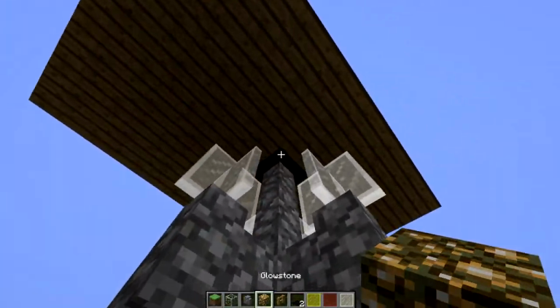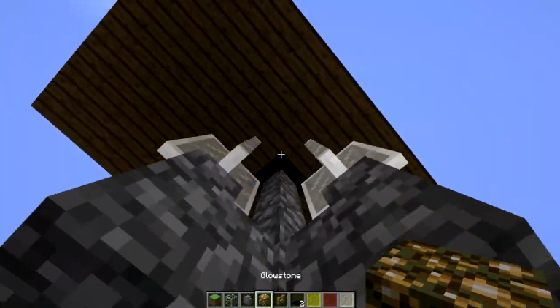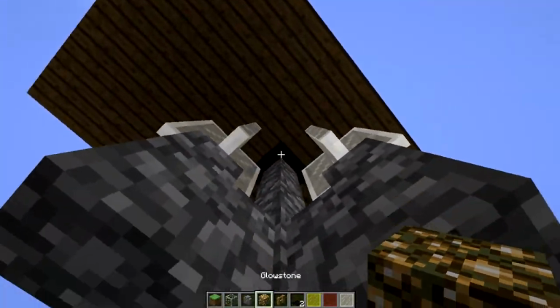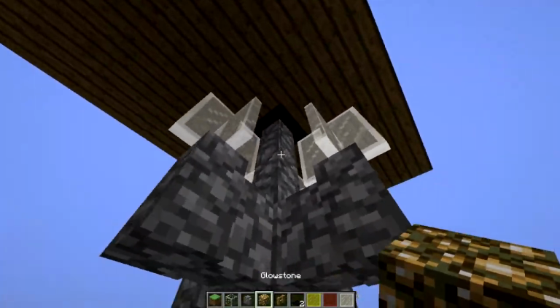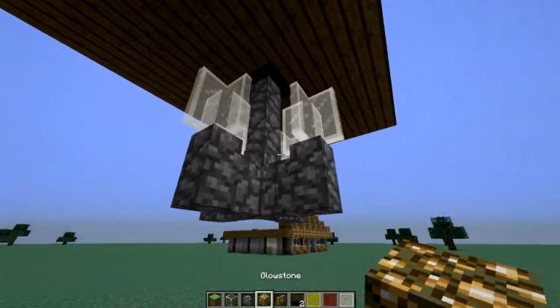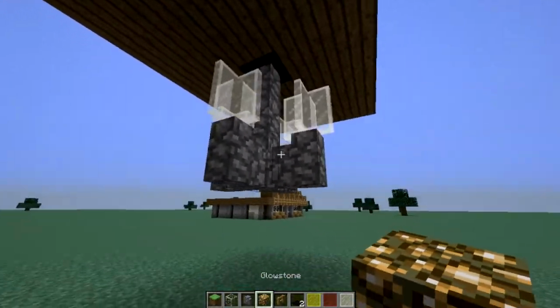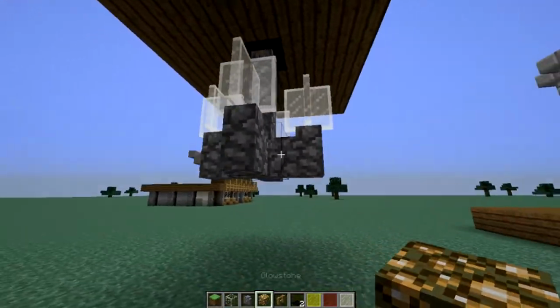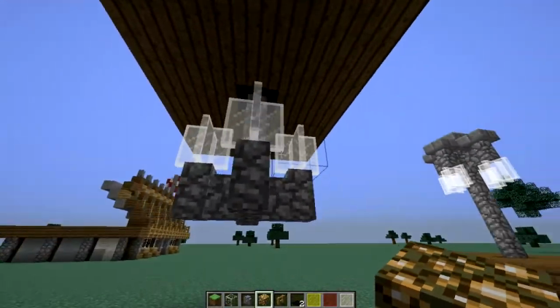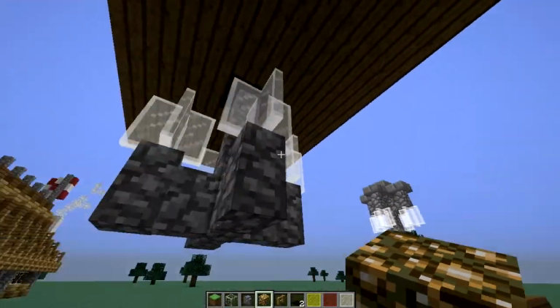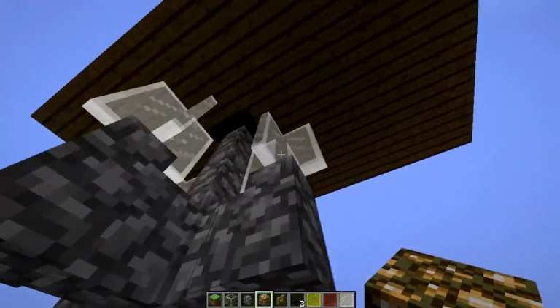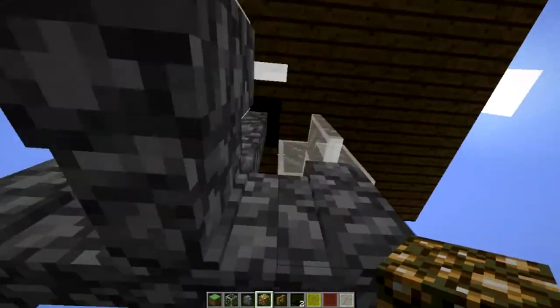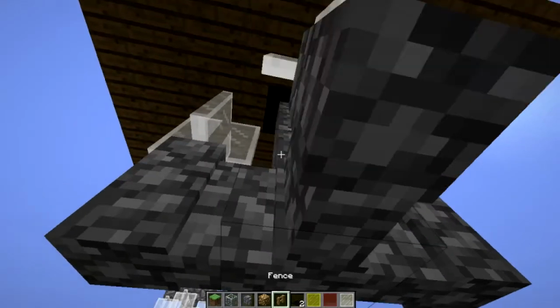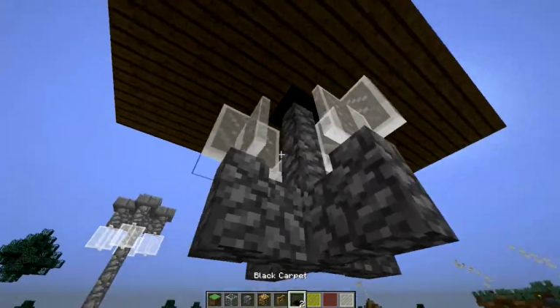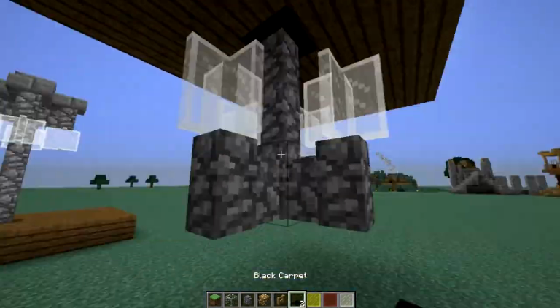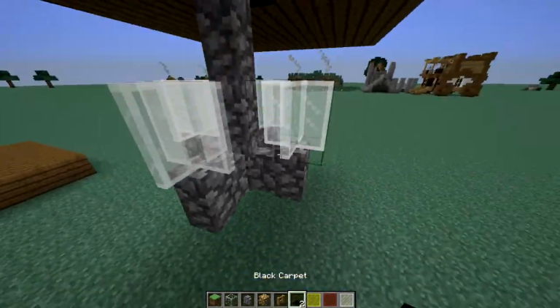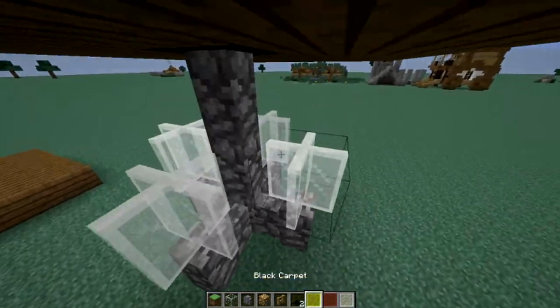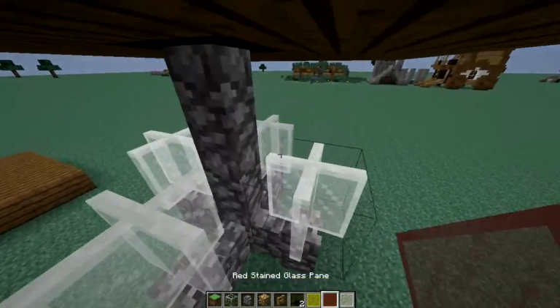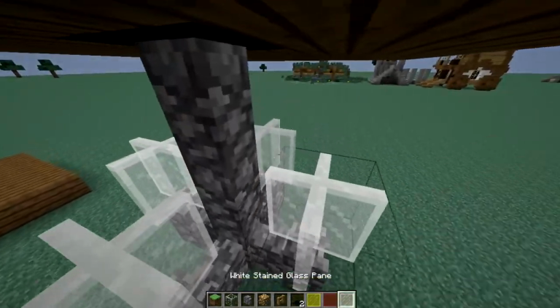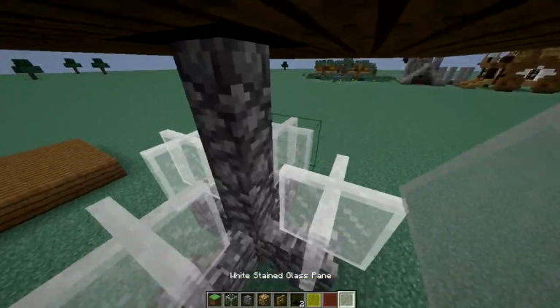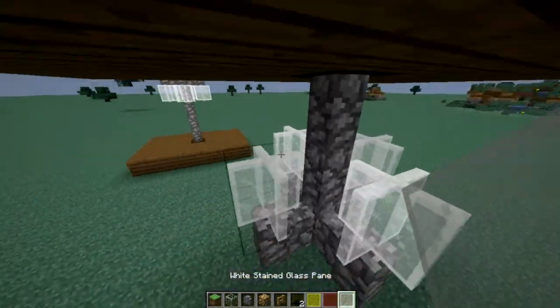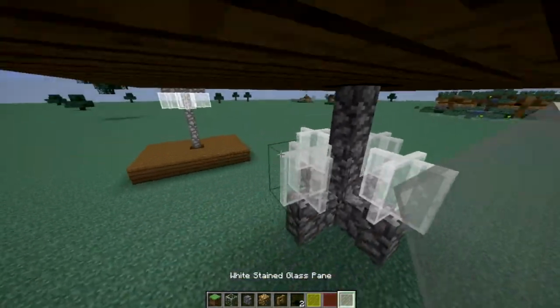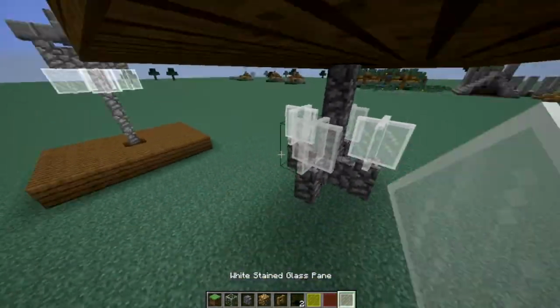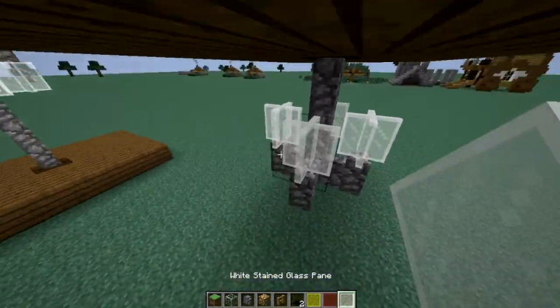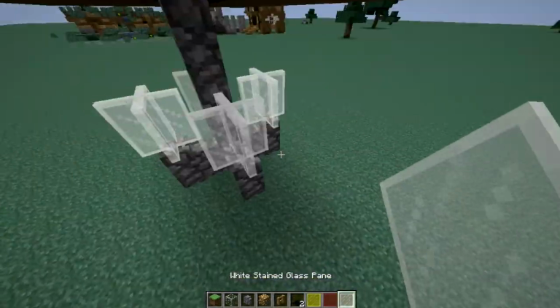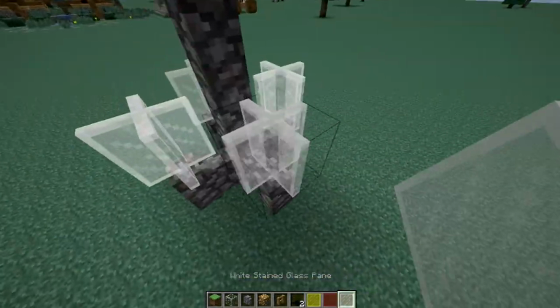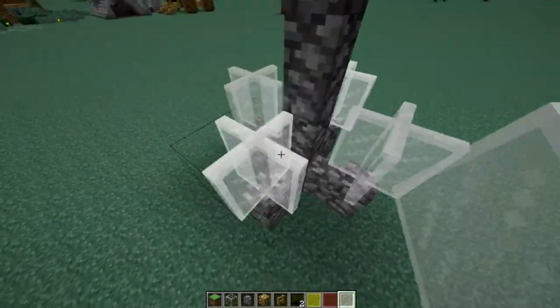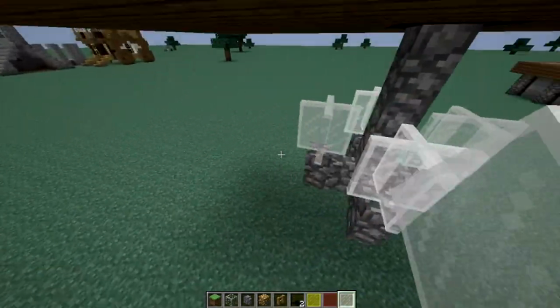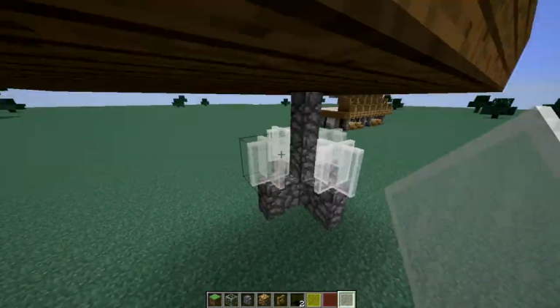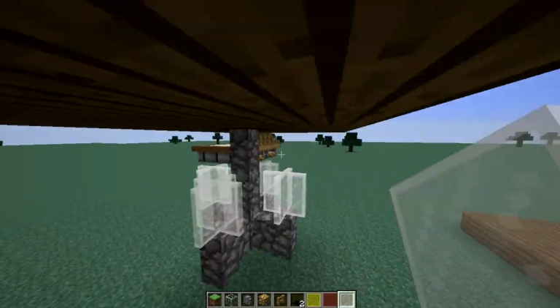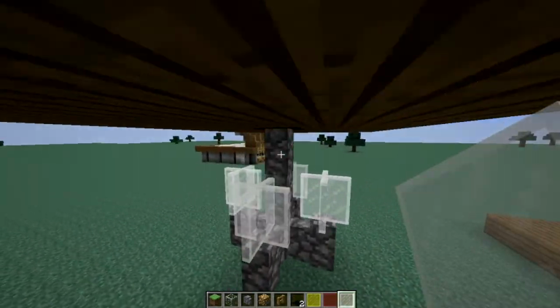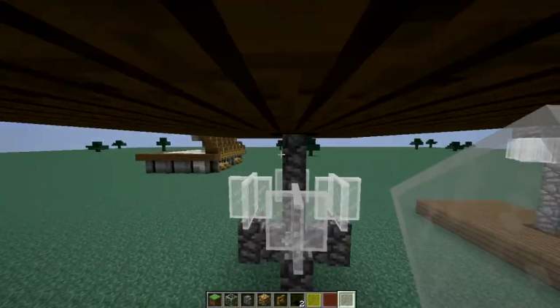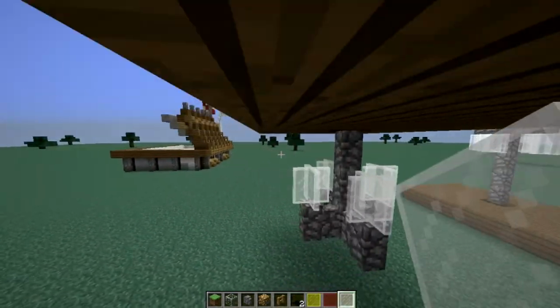Cobblestone pillars coming down, and then you just take some white stained glass pane and put it on top.